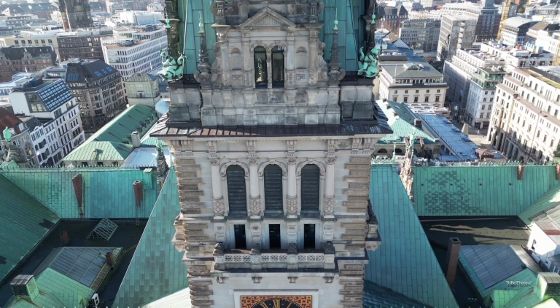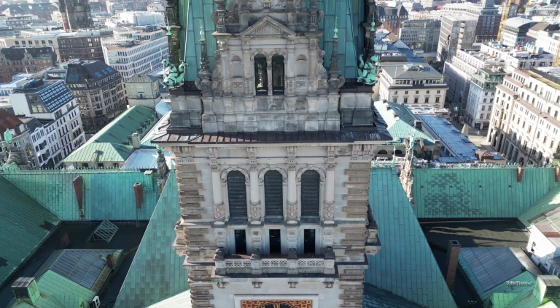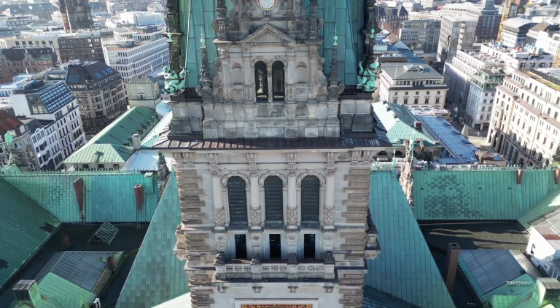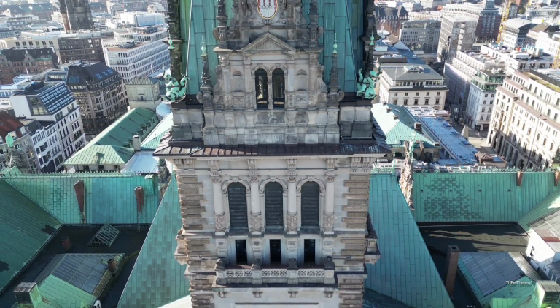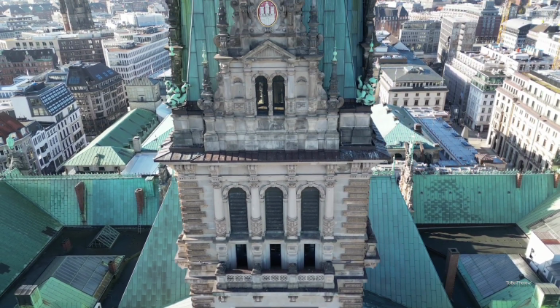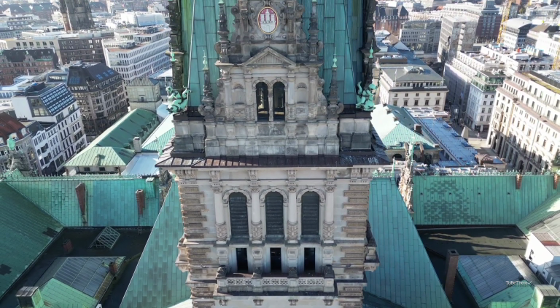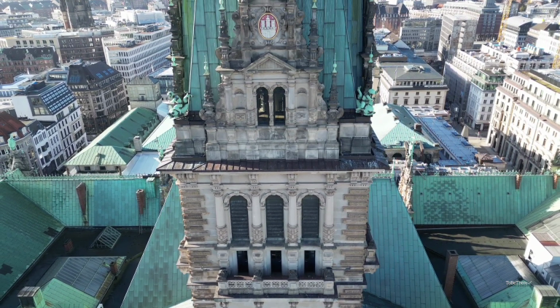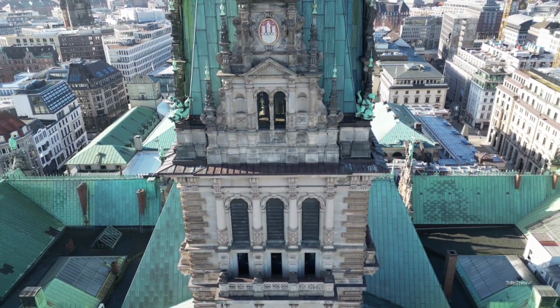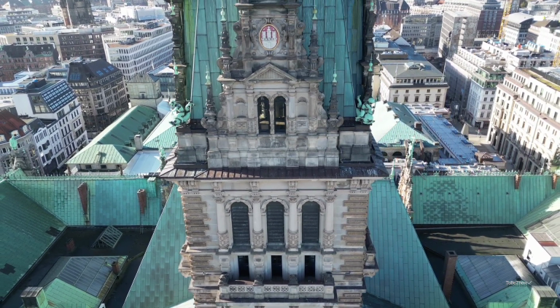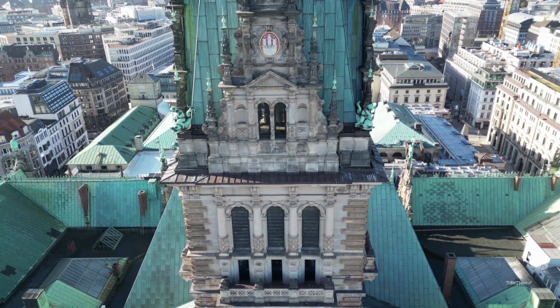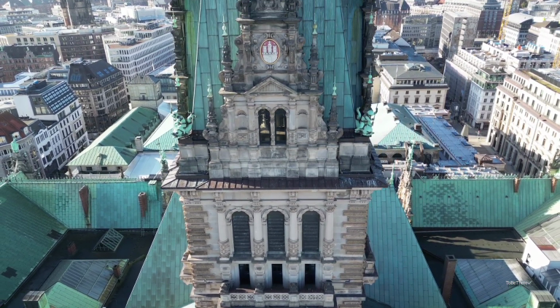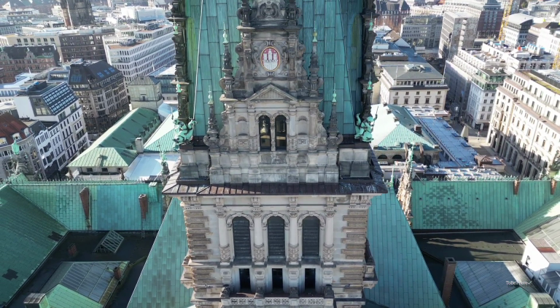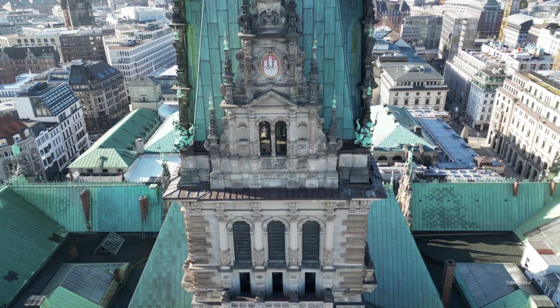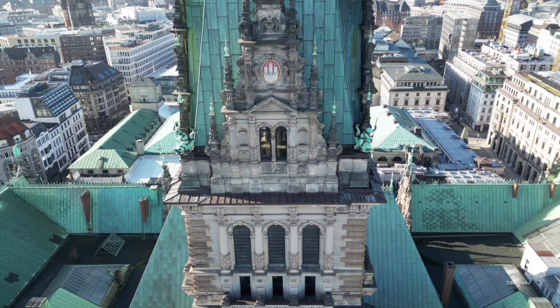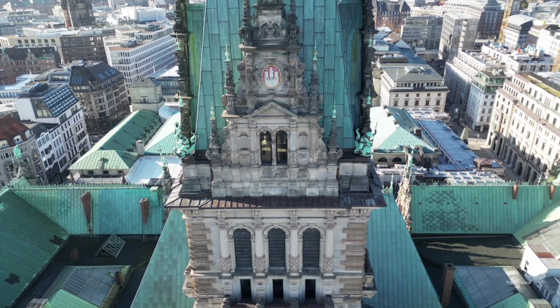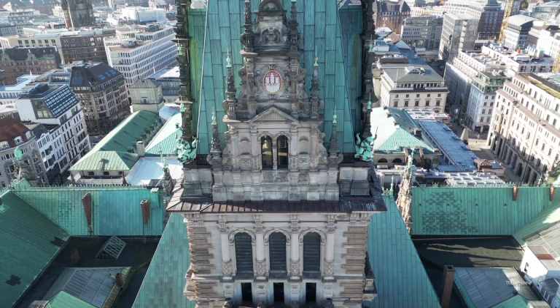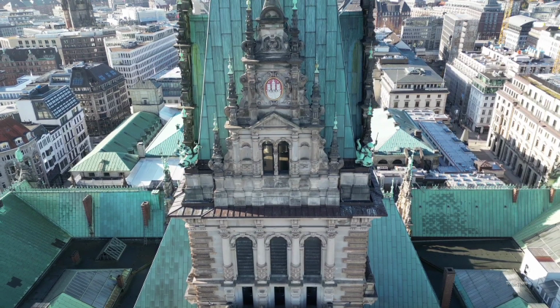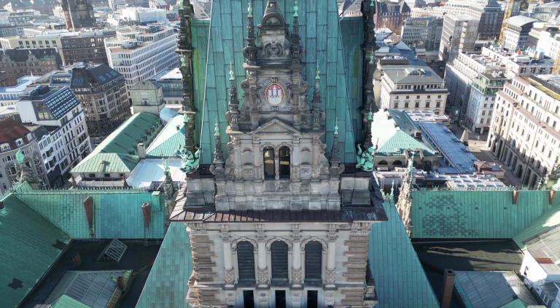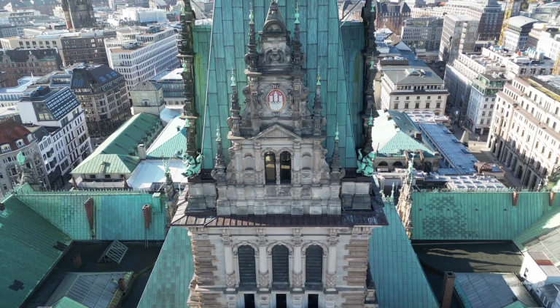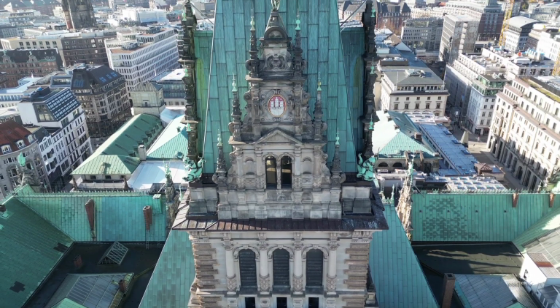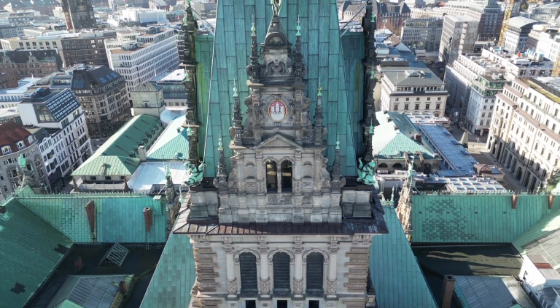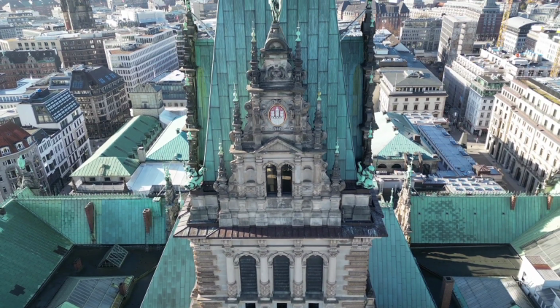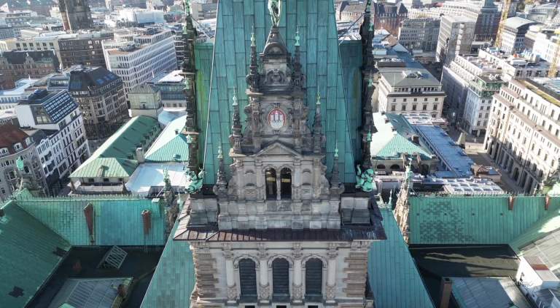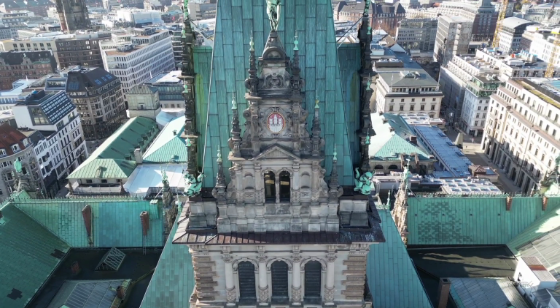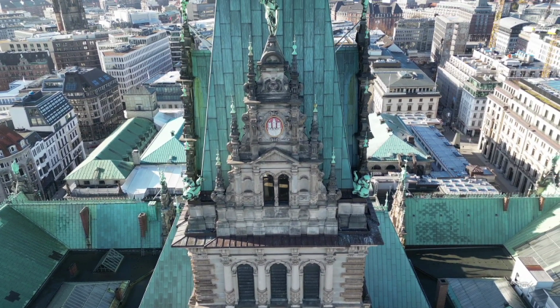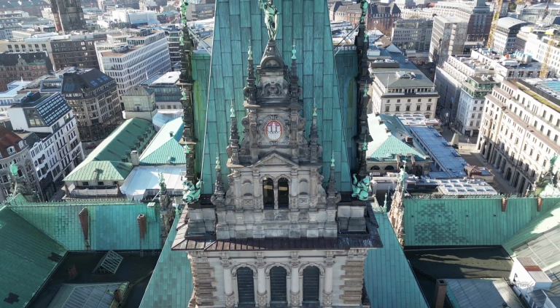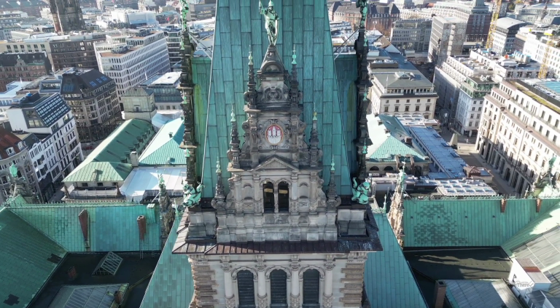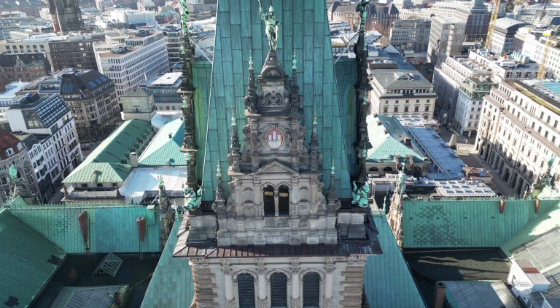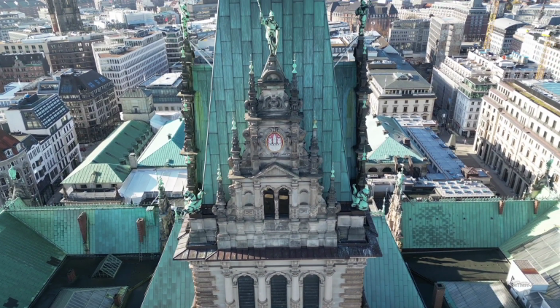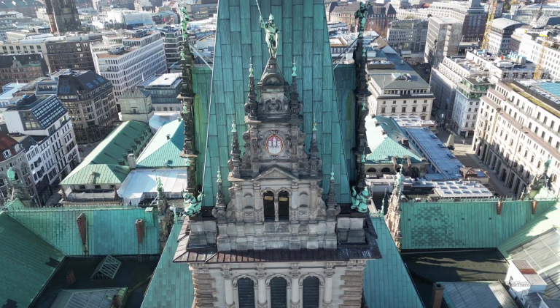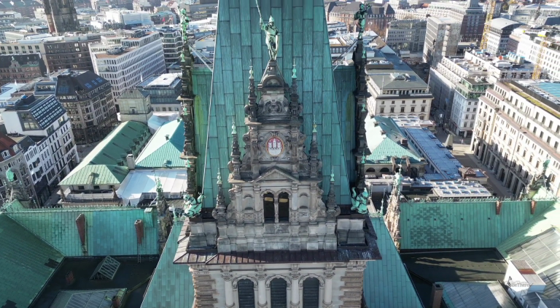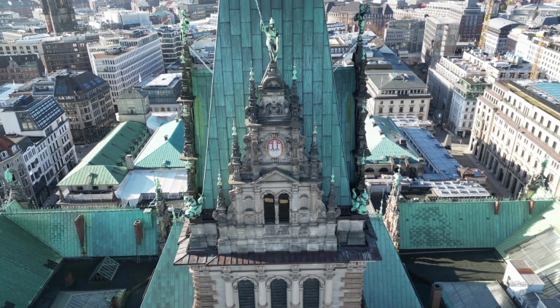The roof is made of copper which, over time, has reacted with carbon dioxide and water and turned green, showing the age of the building.